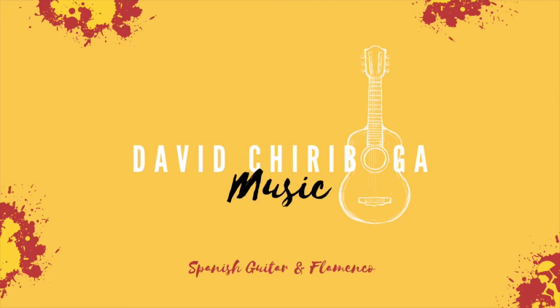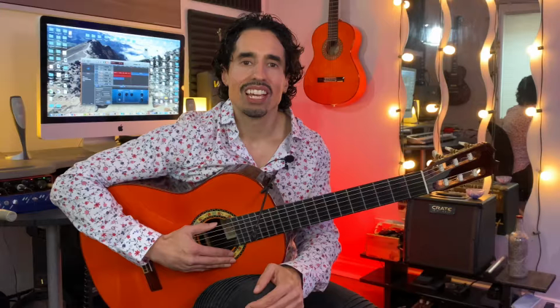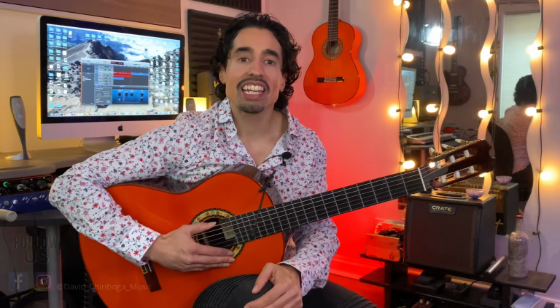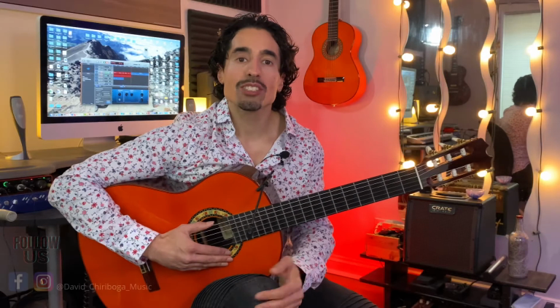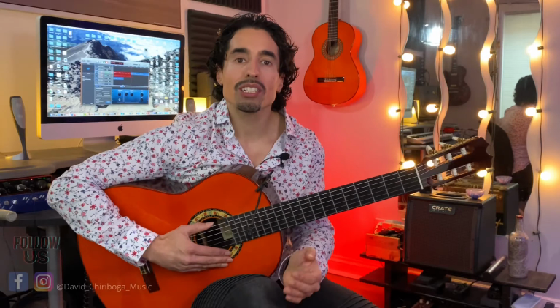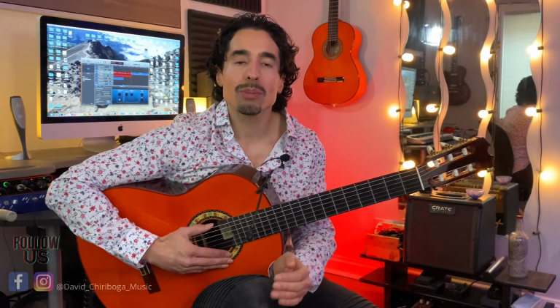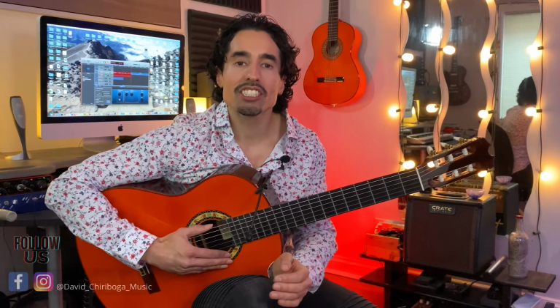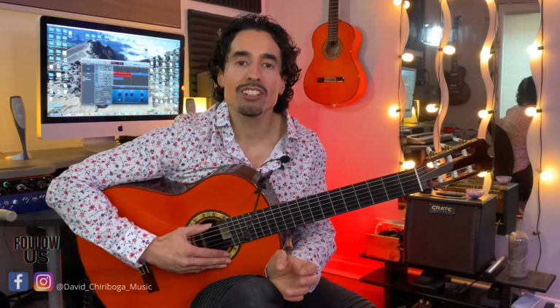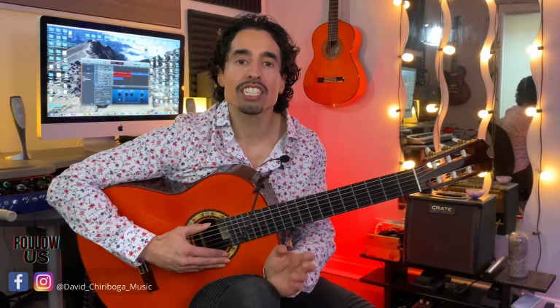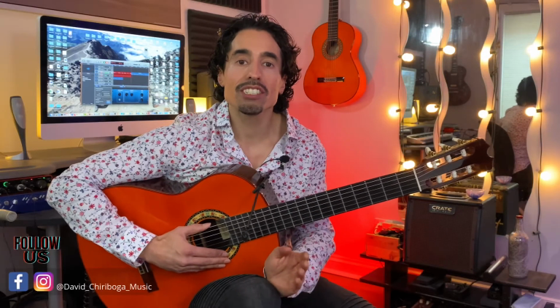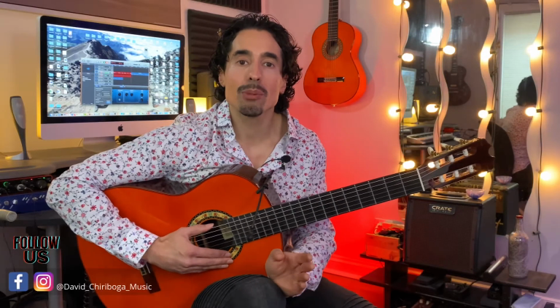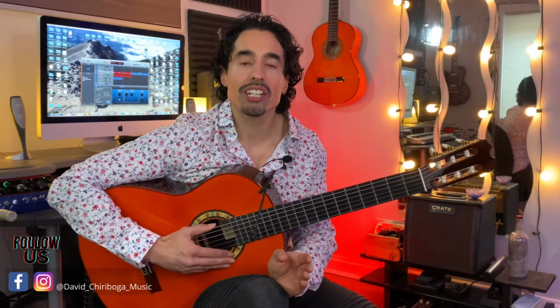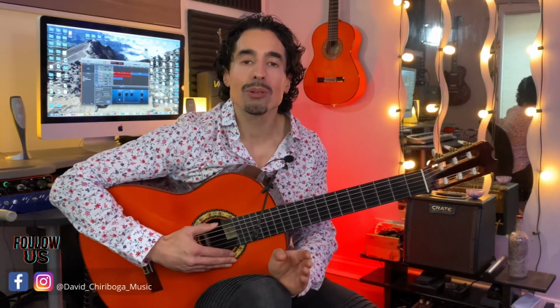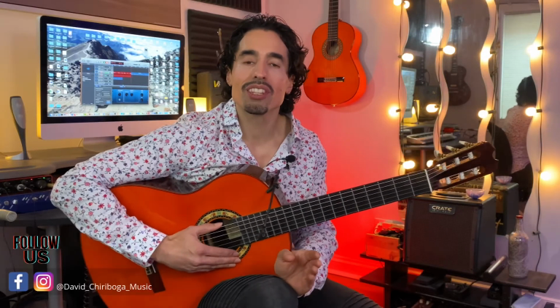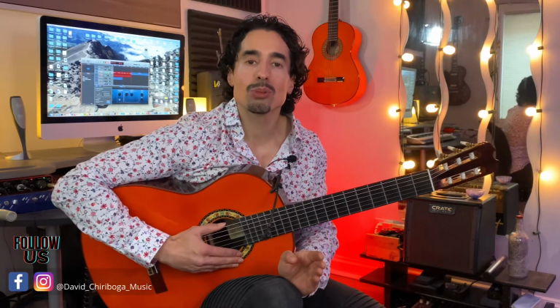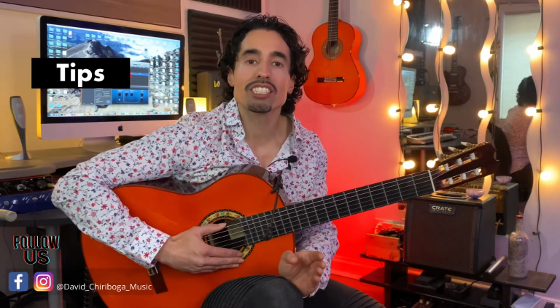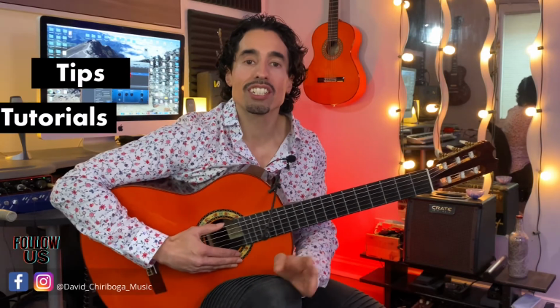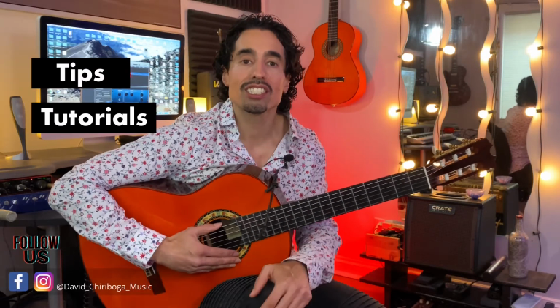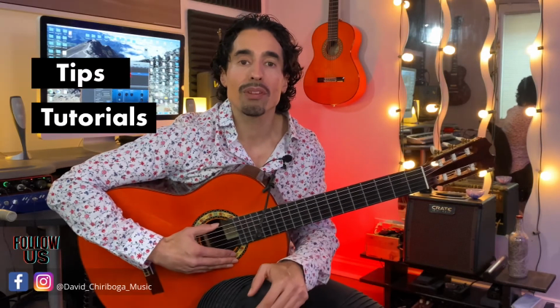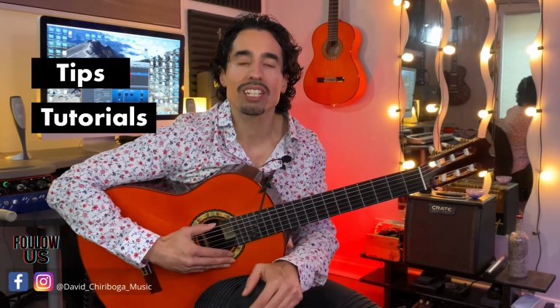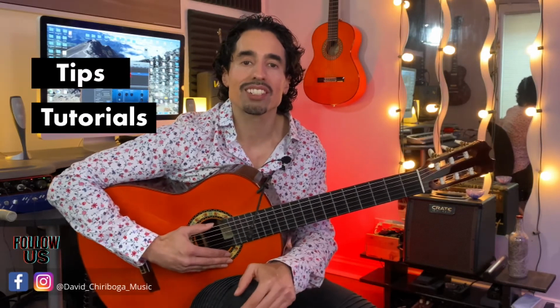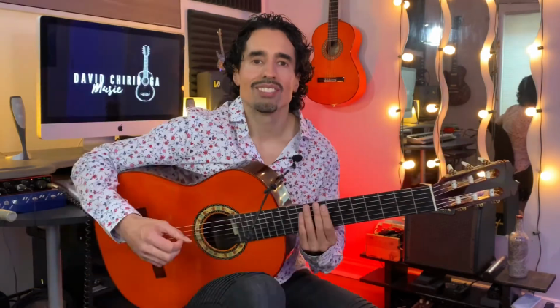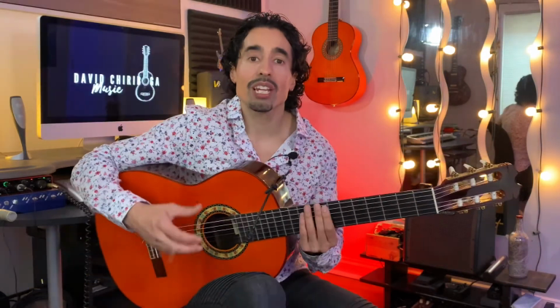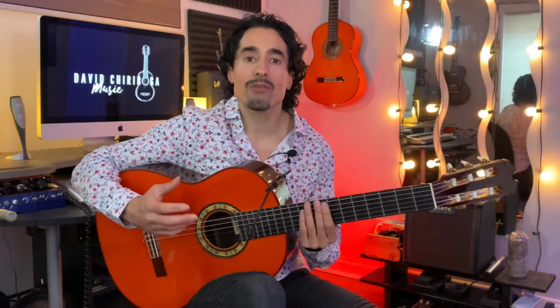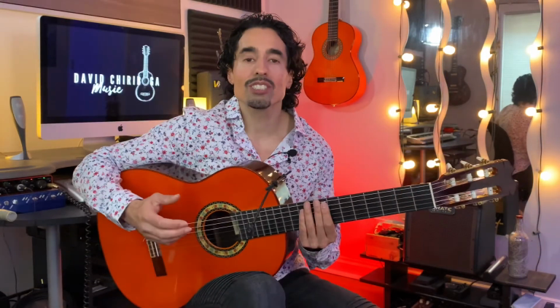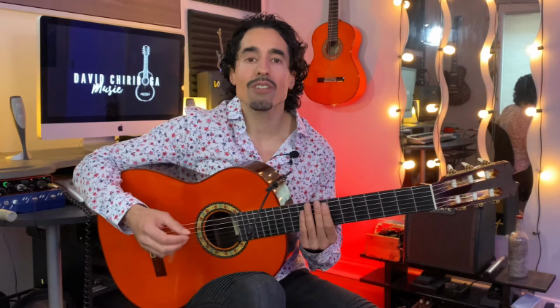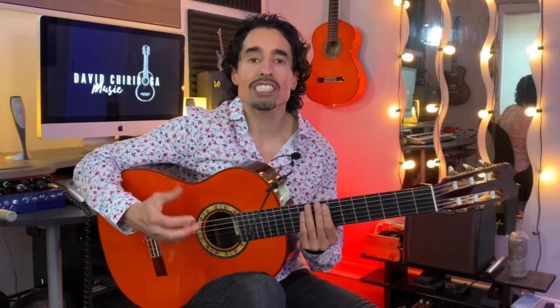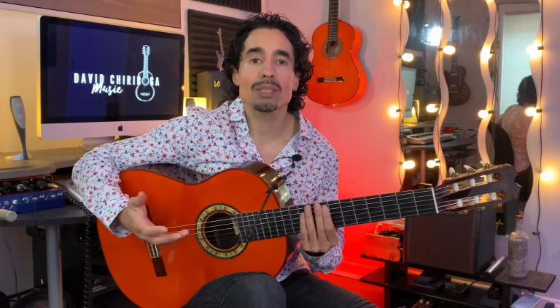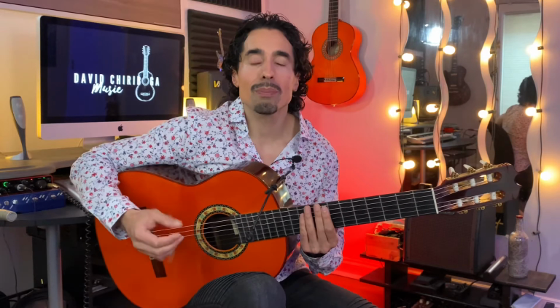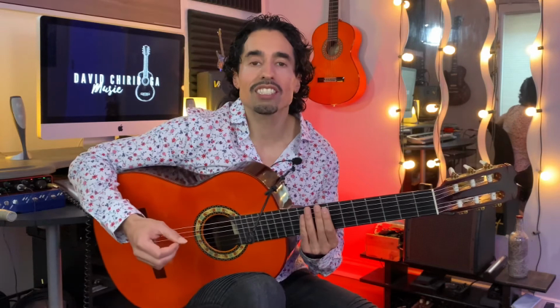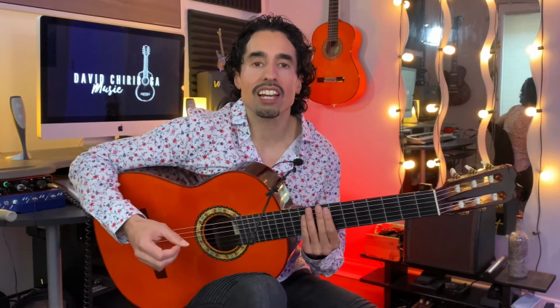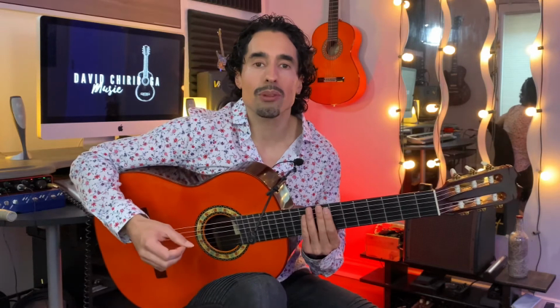Hey guys, welcome to my channel. David Cherboga here with this week's Guitar Tip of the Week. First off, let's get some of the basics out of the way.